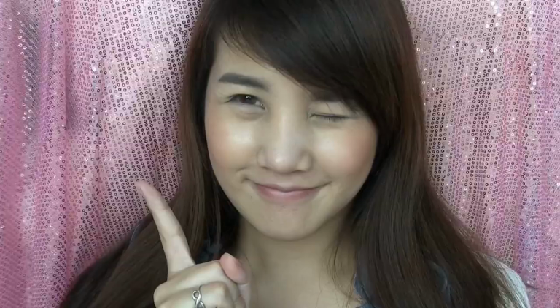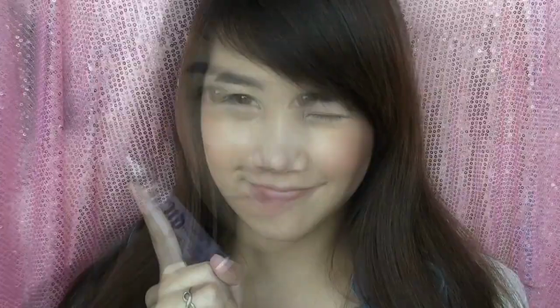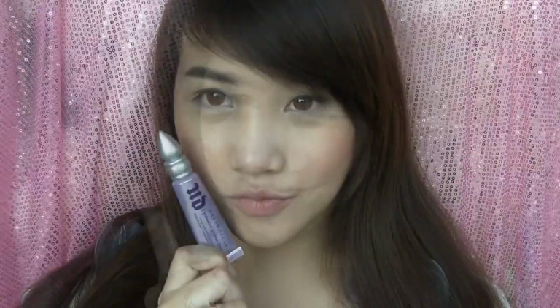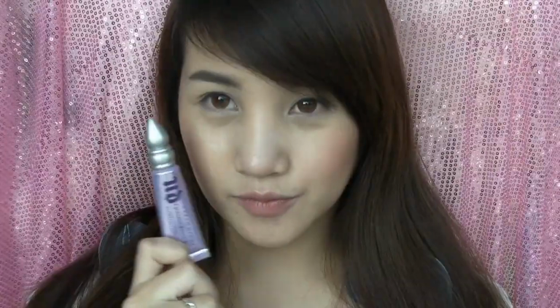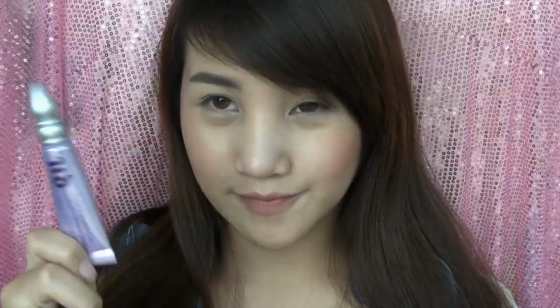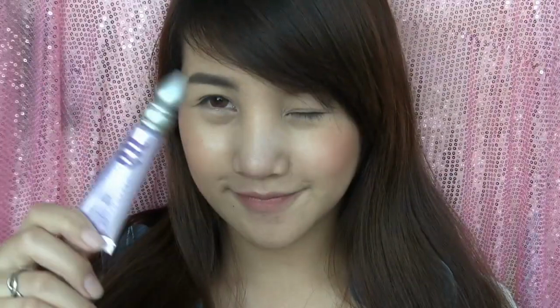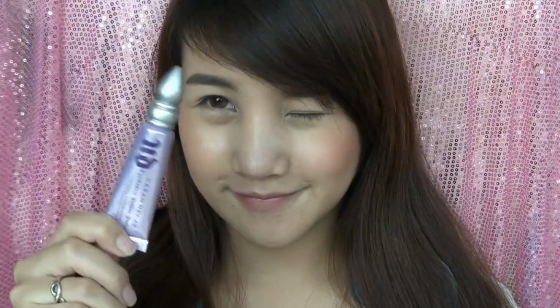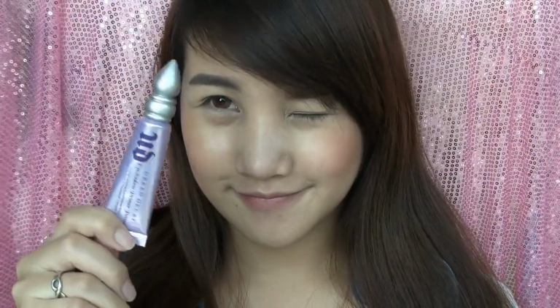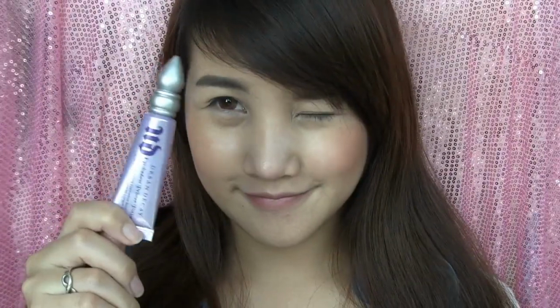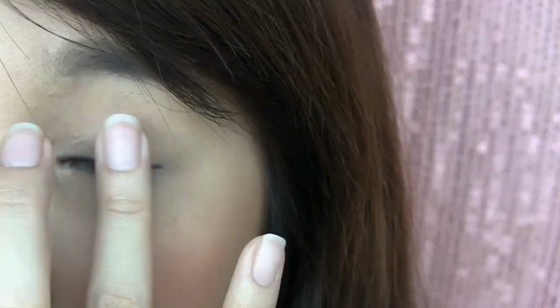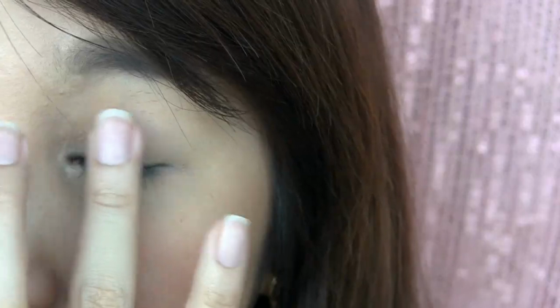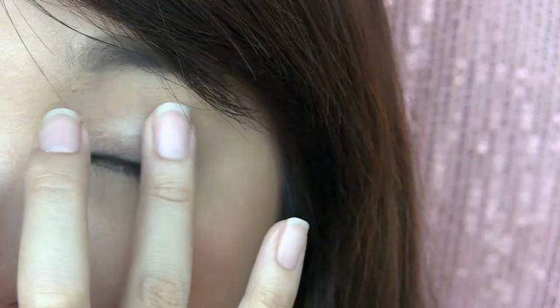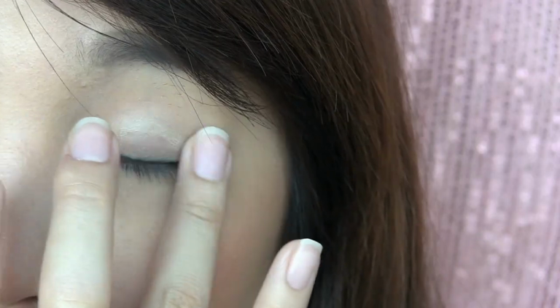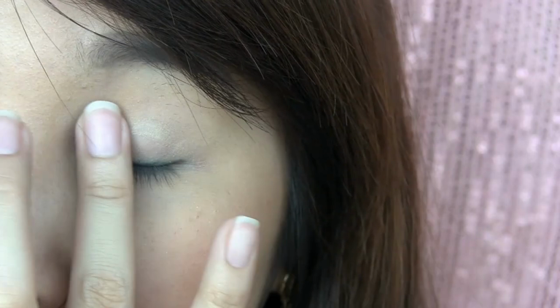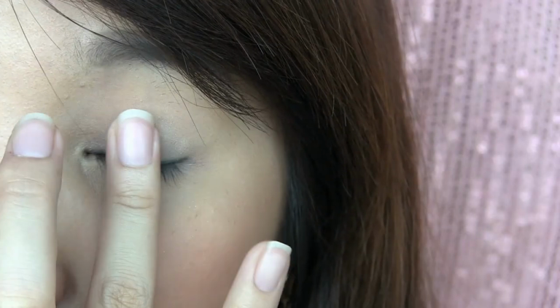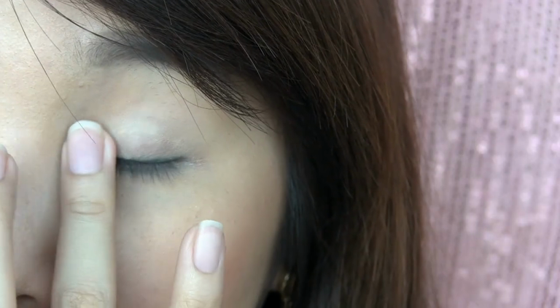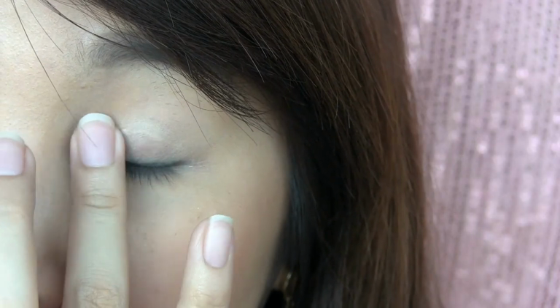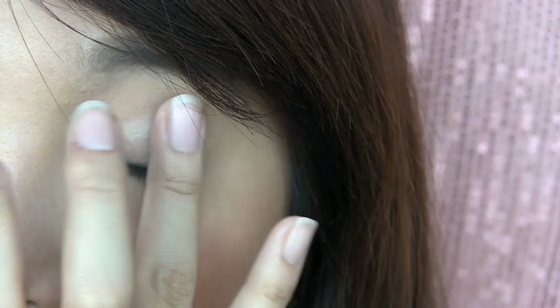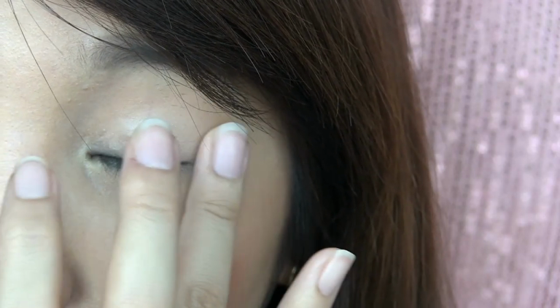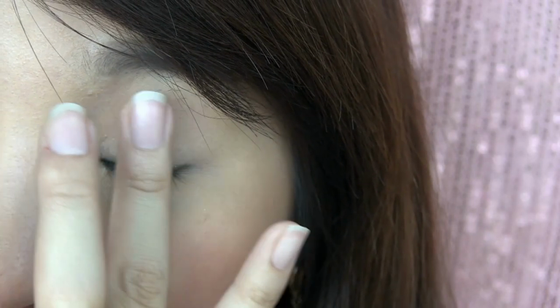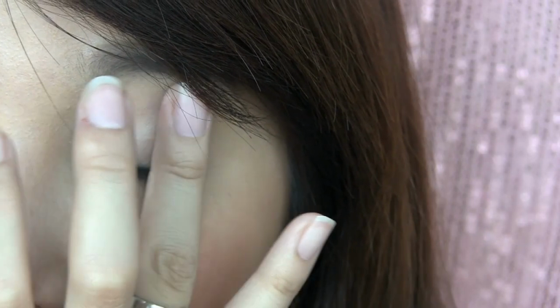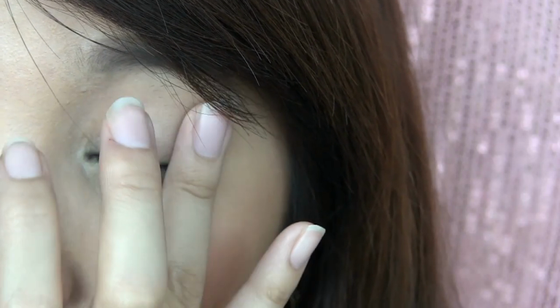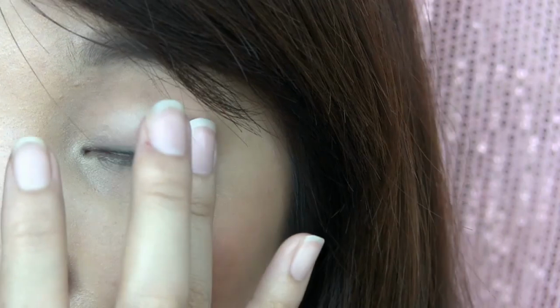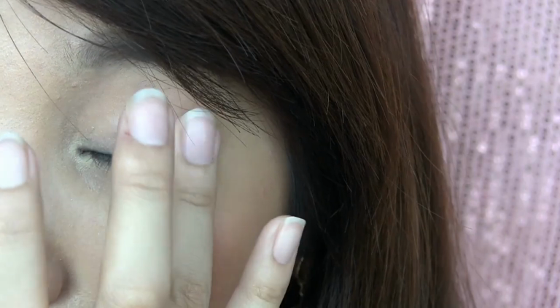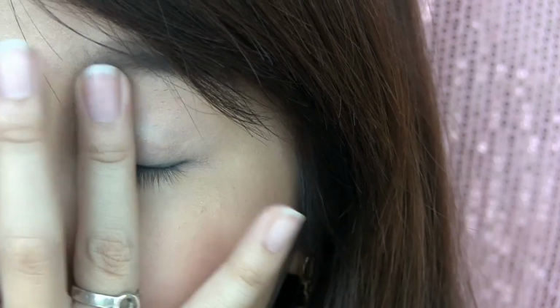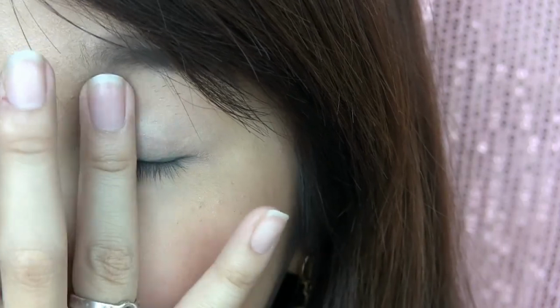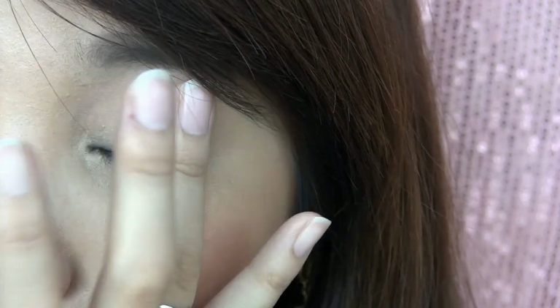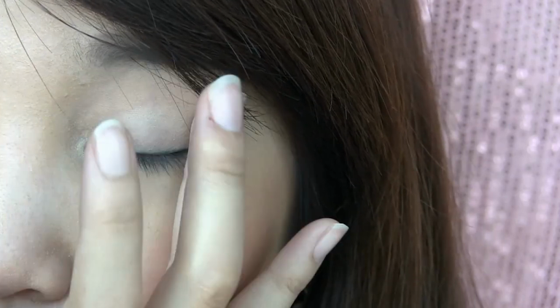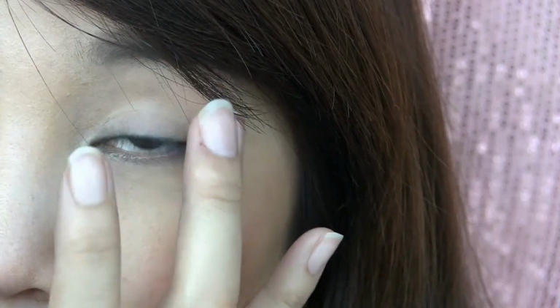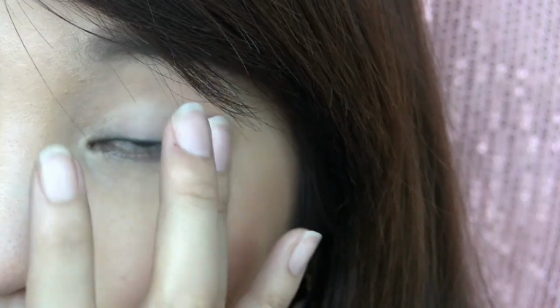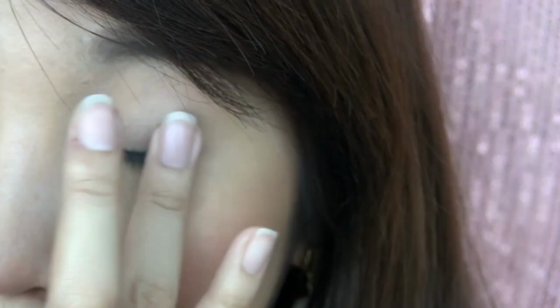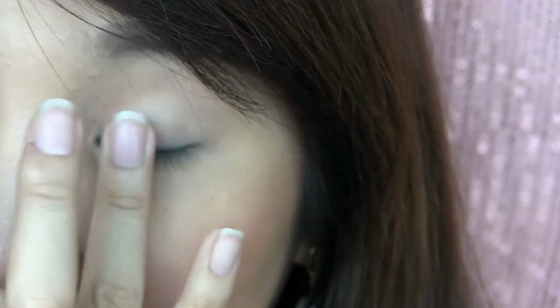First, you want to apply your eye primer to make sure your eye makeup is not going to betray you and crease during the day.